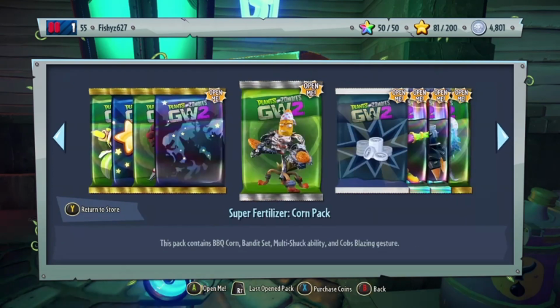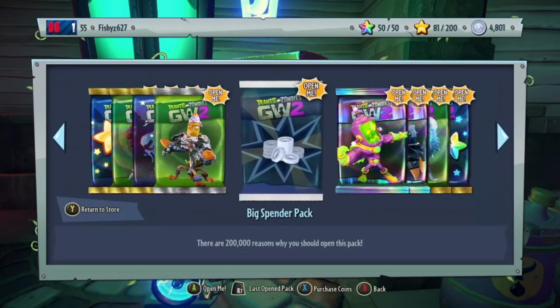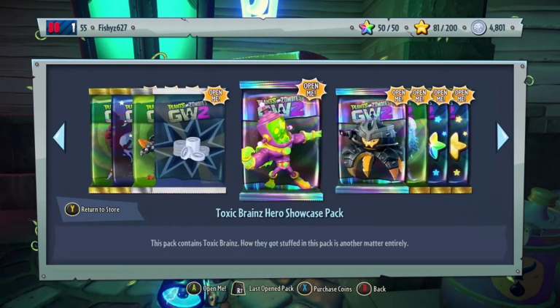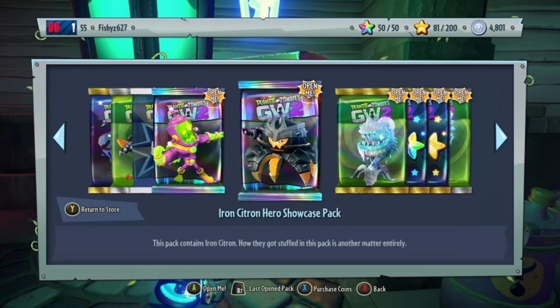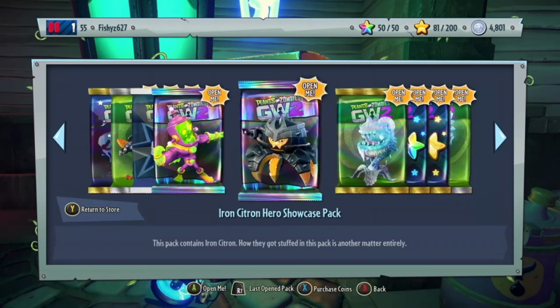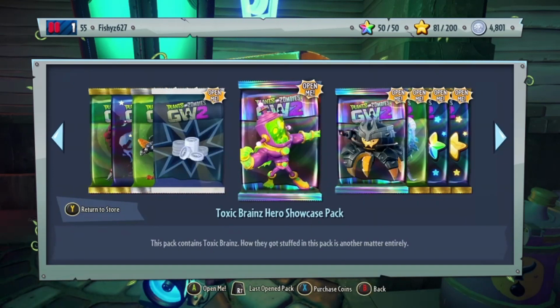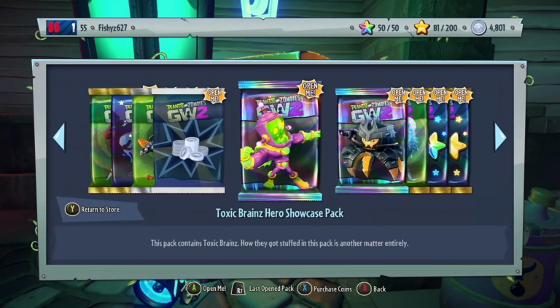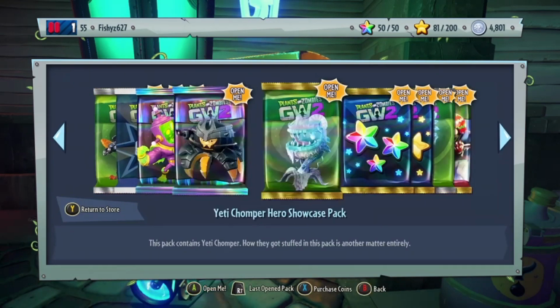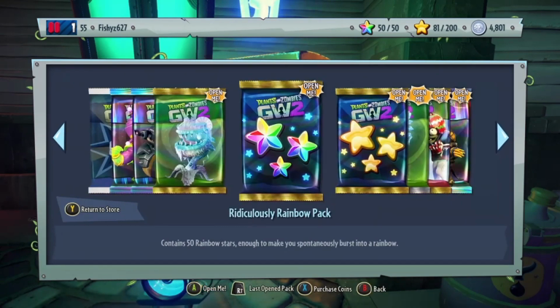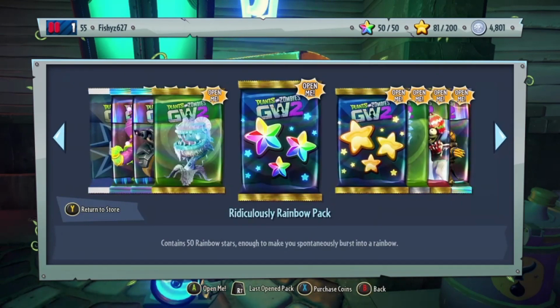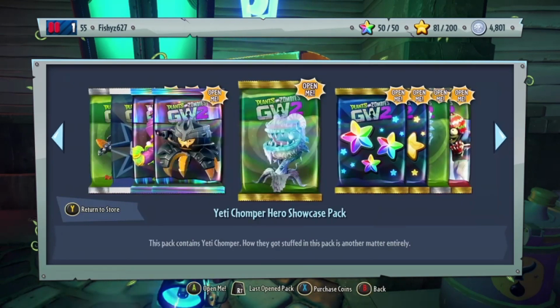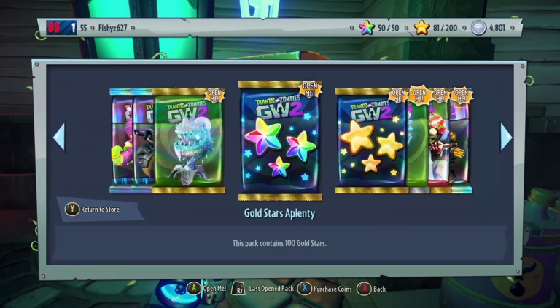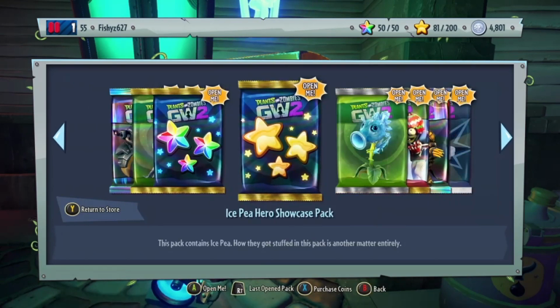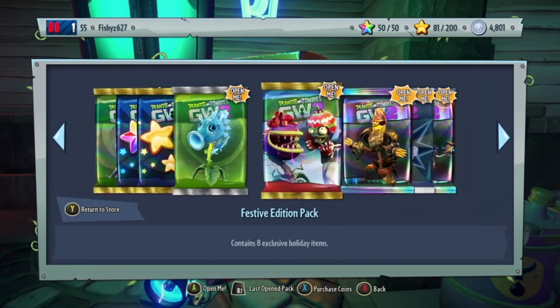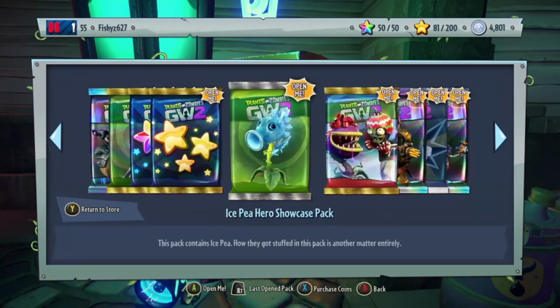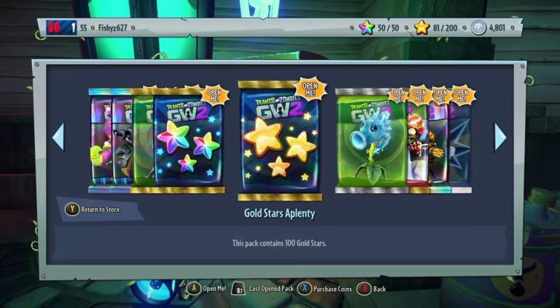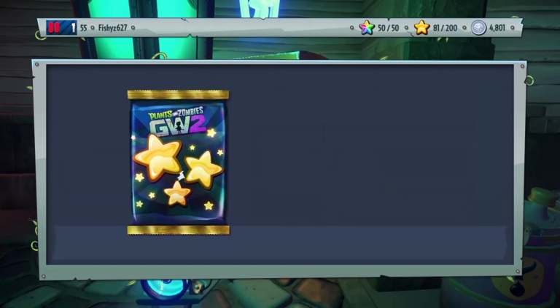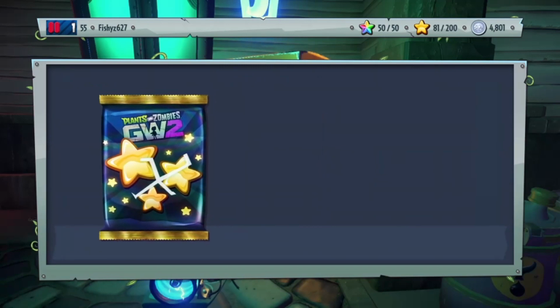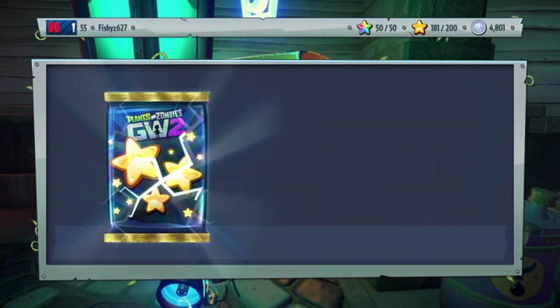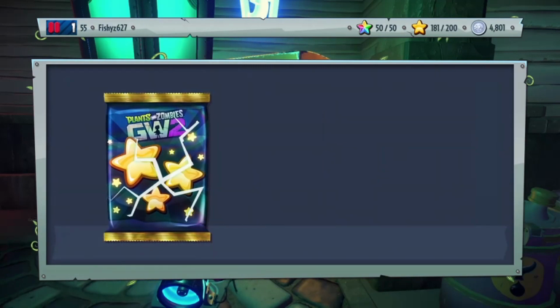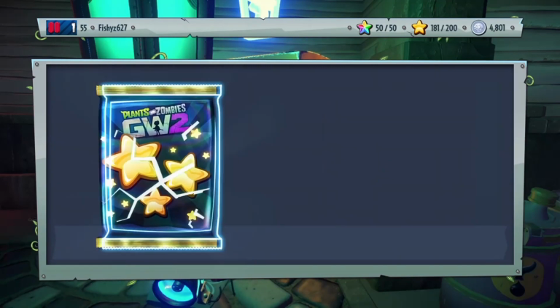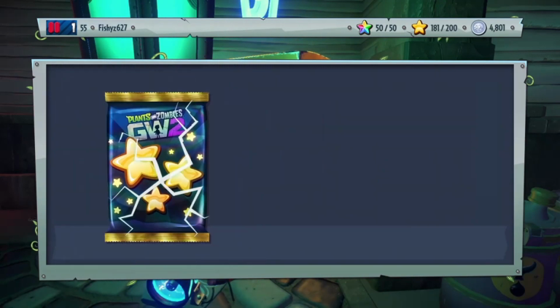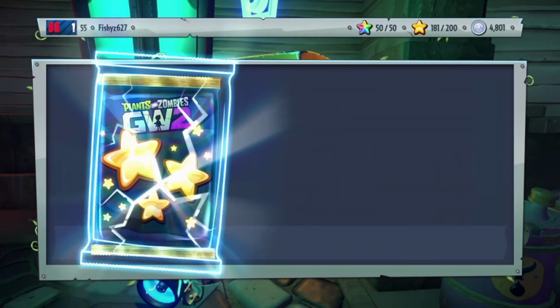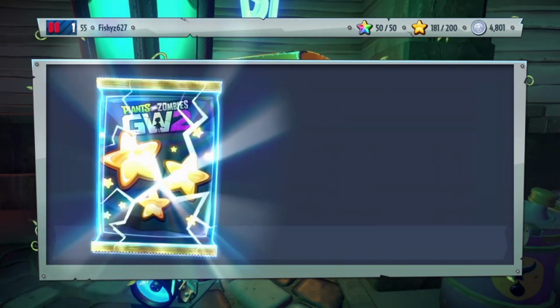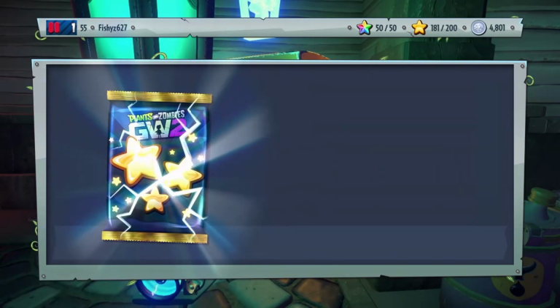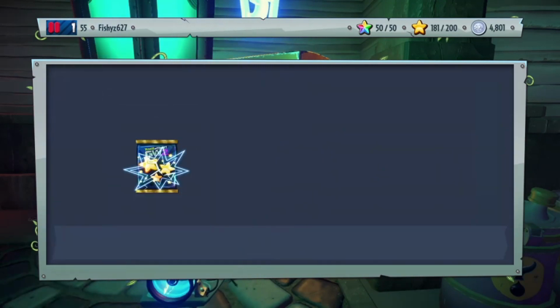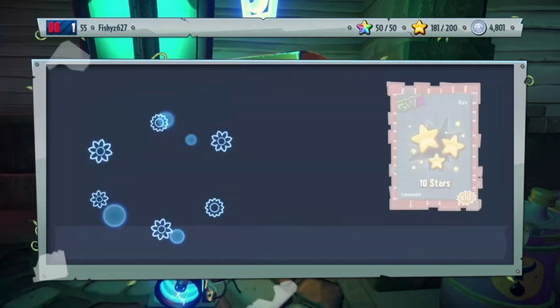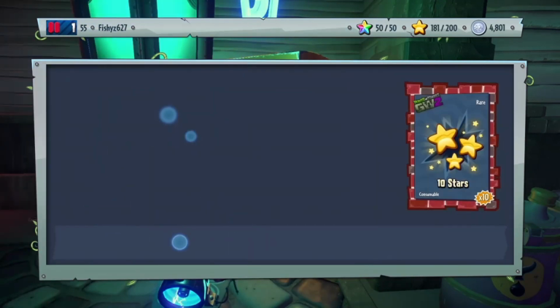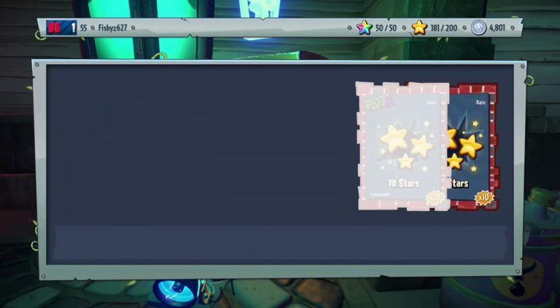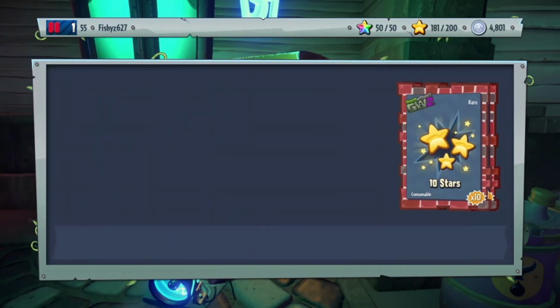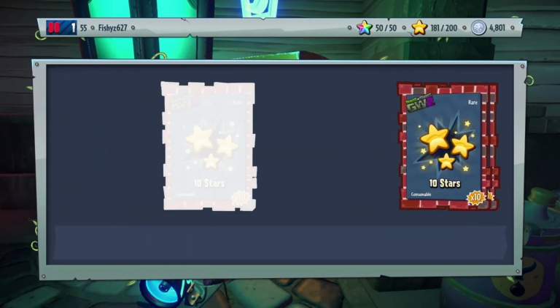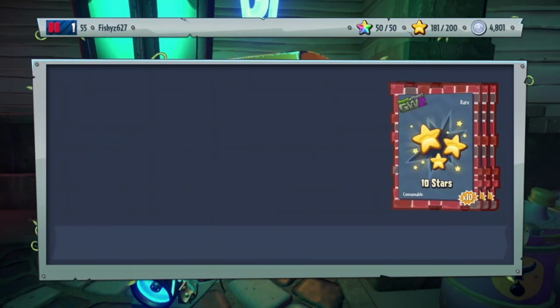I think what we should open up next is the Stars packs. We'll open up some Stars because there's nothing left — like, you know, that's like base stuff.